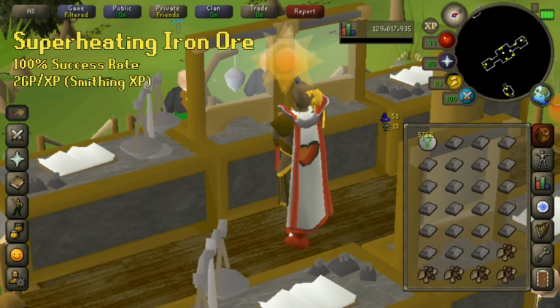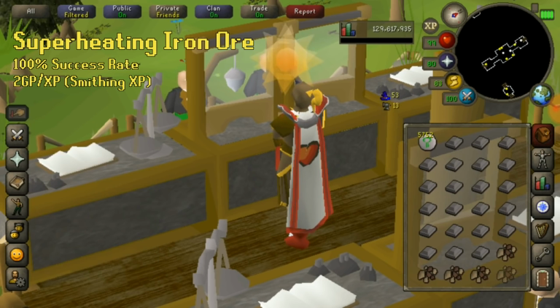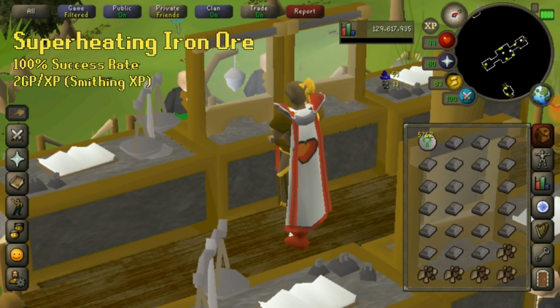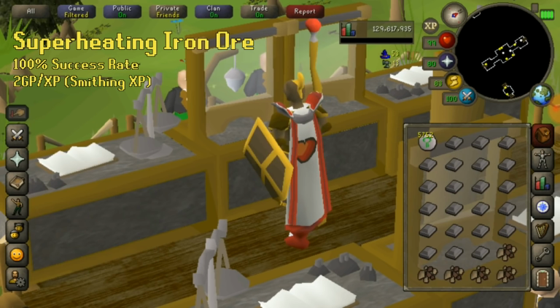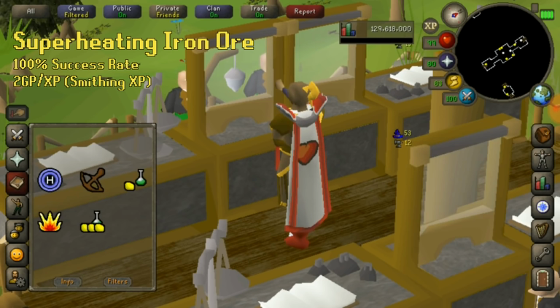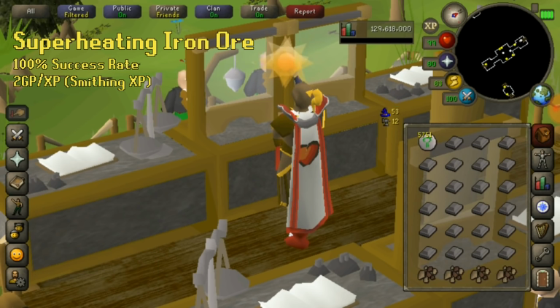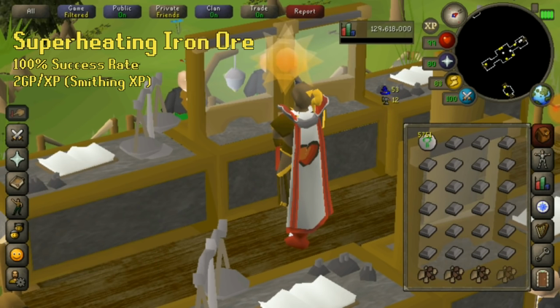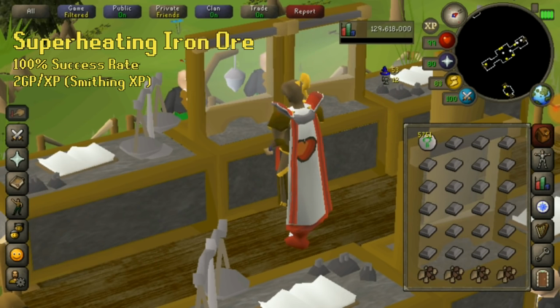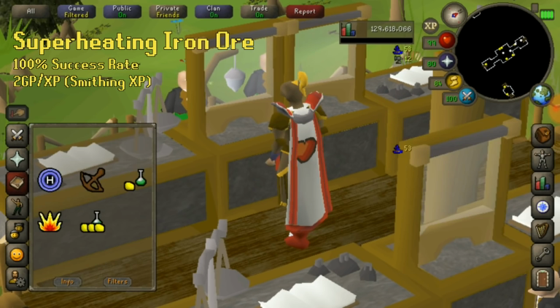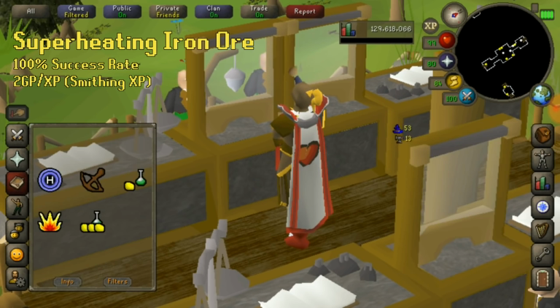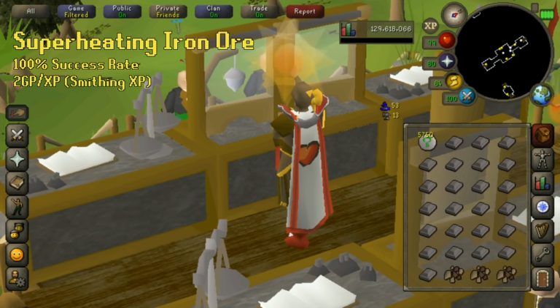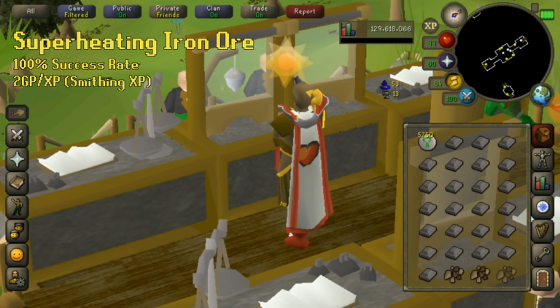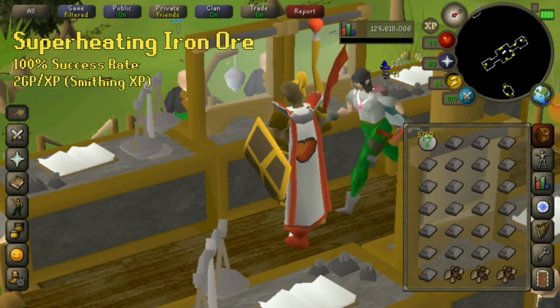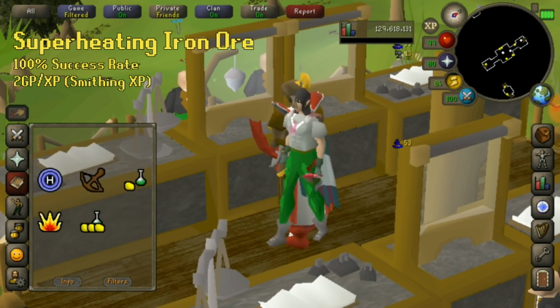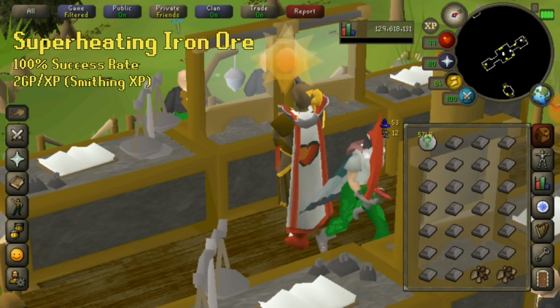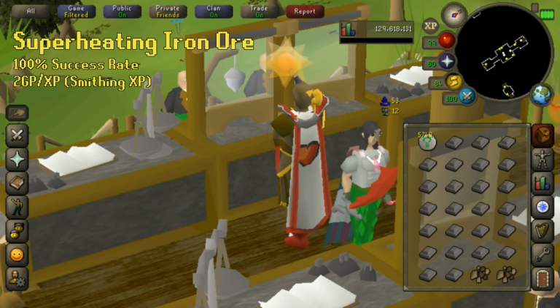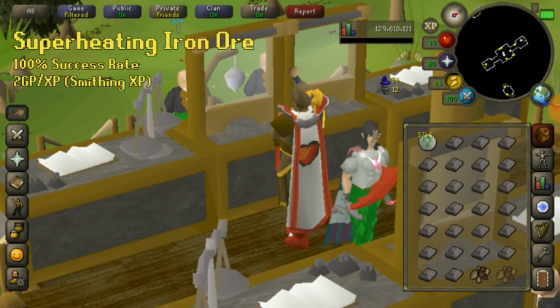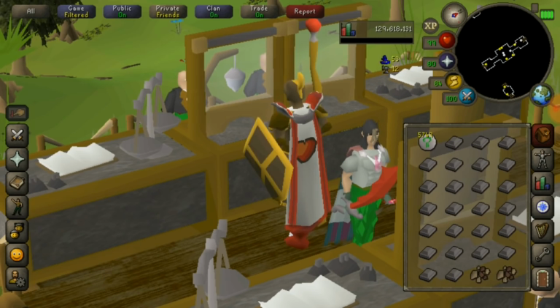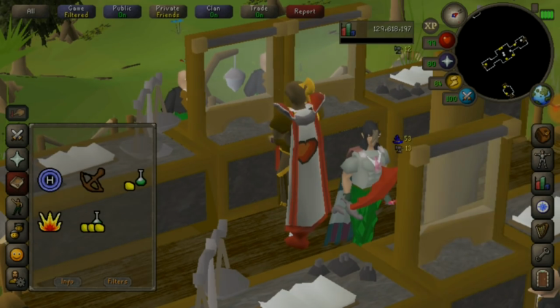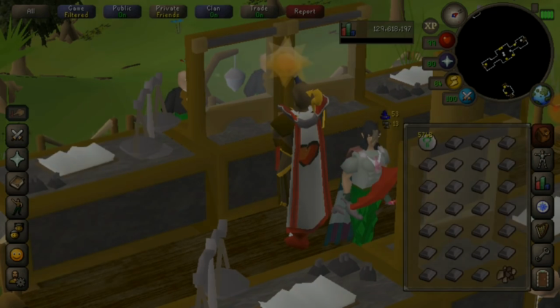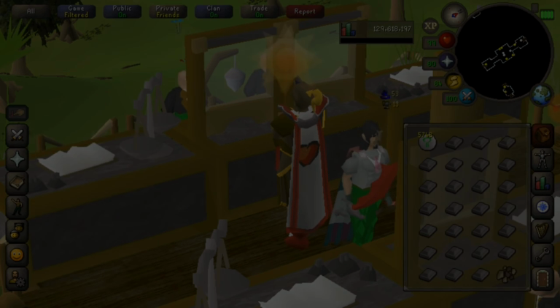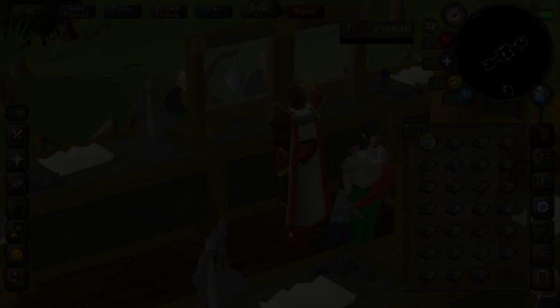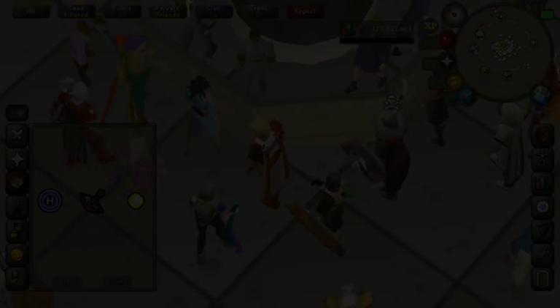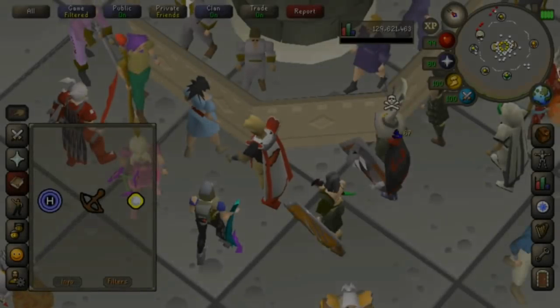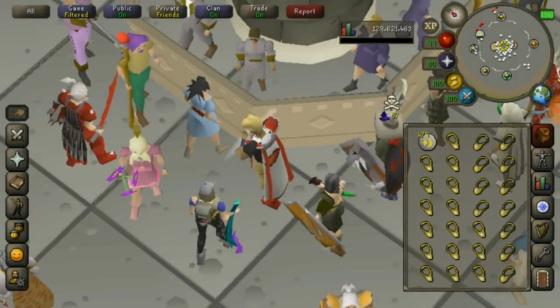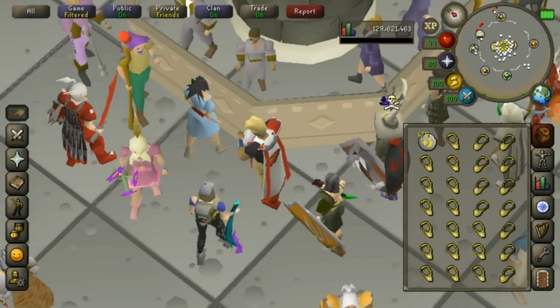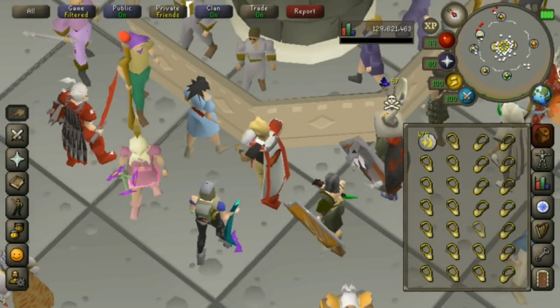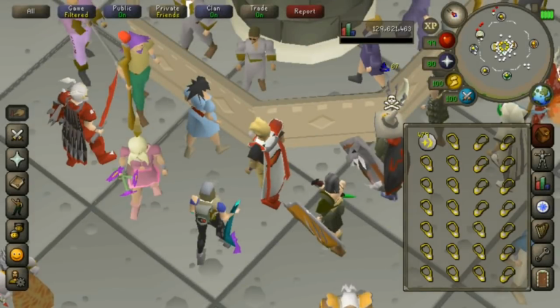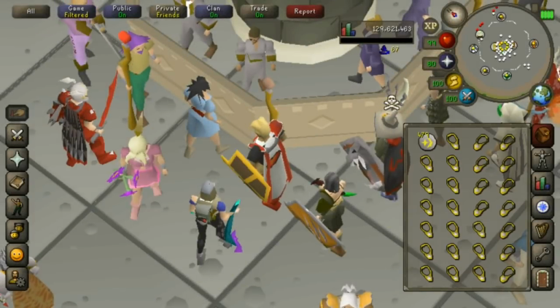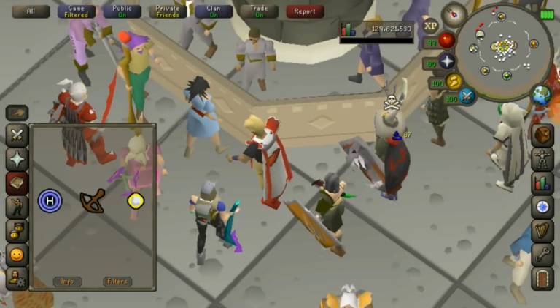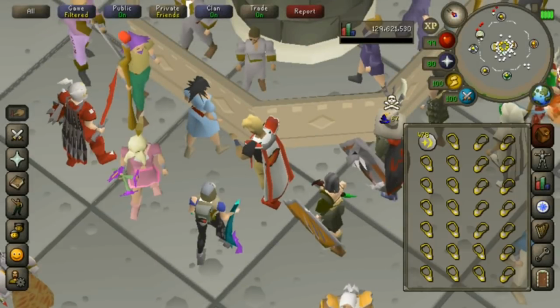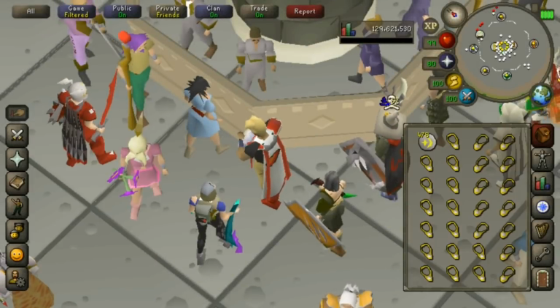For things like mithril, adamant, and rune, you need a lot of coal, which means you have to bank a lot, and that's probably a little easier on the PC version.